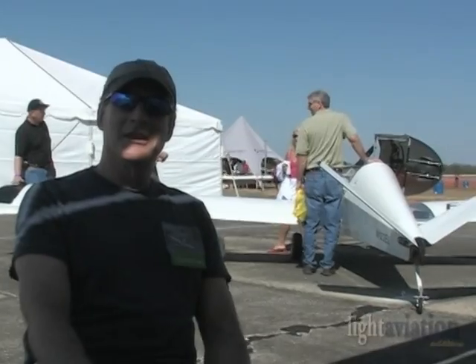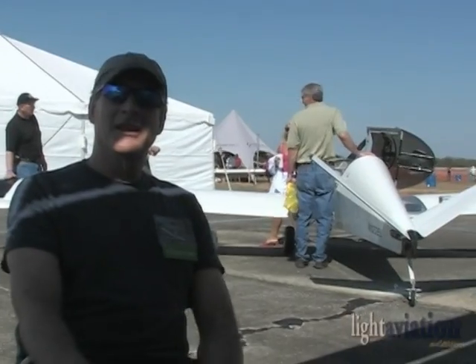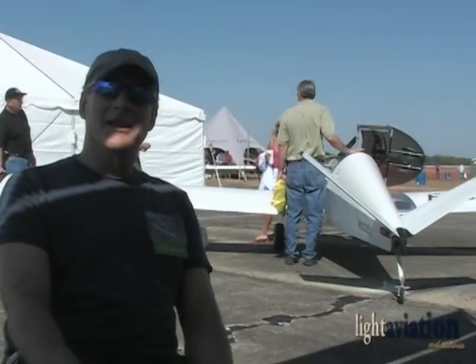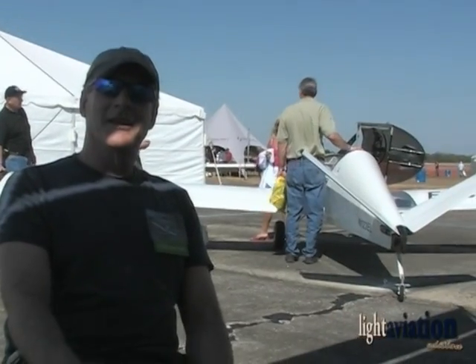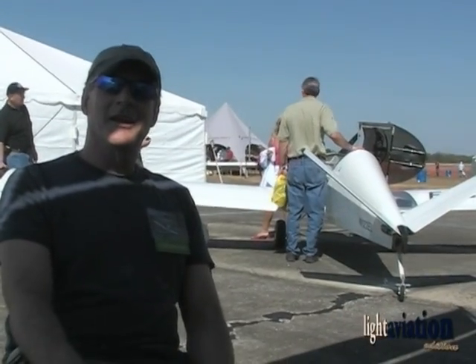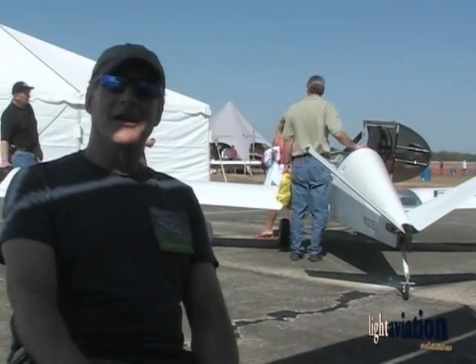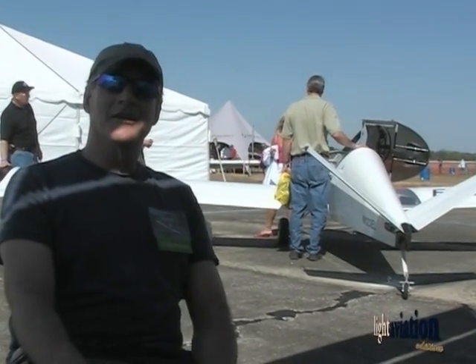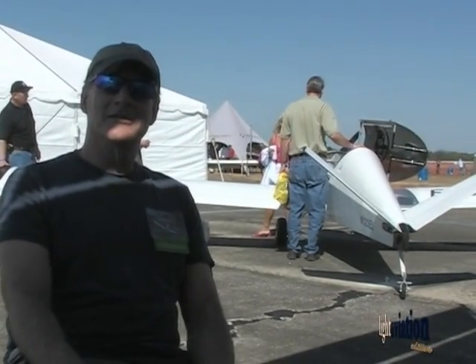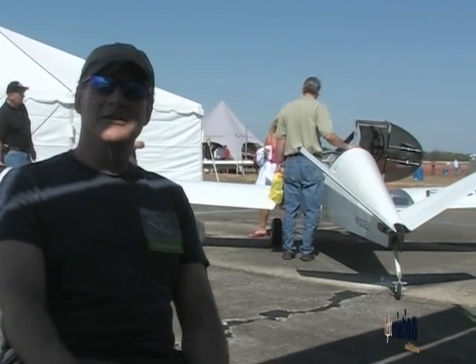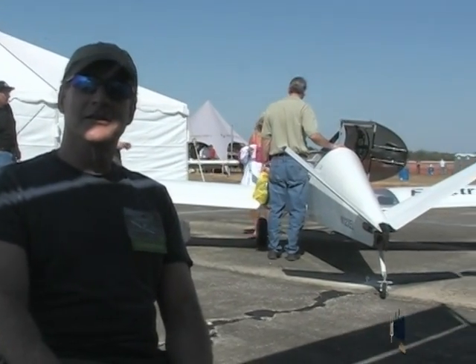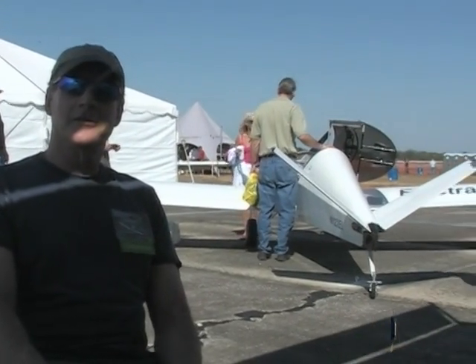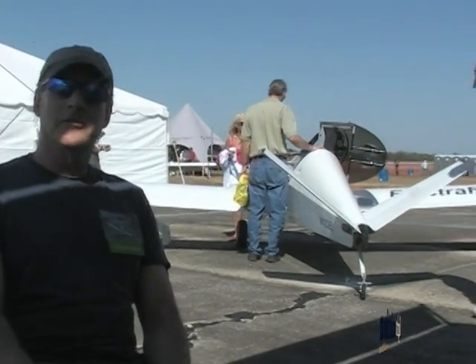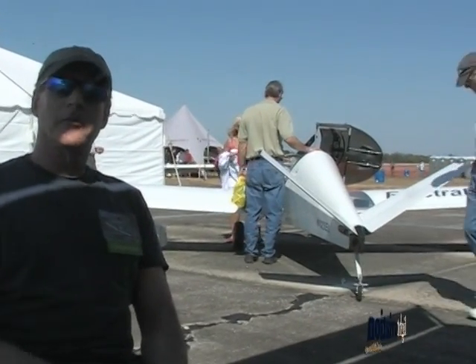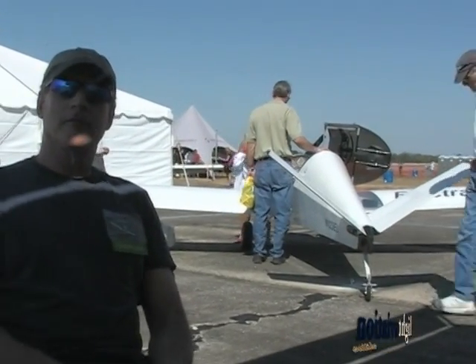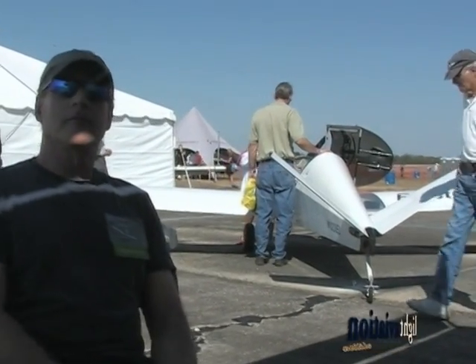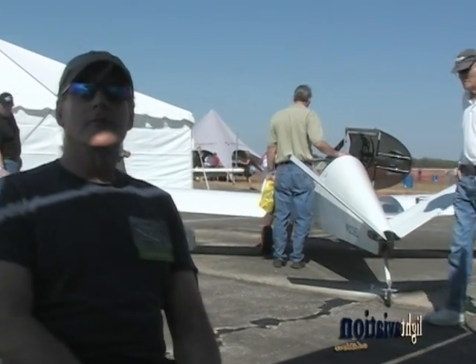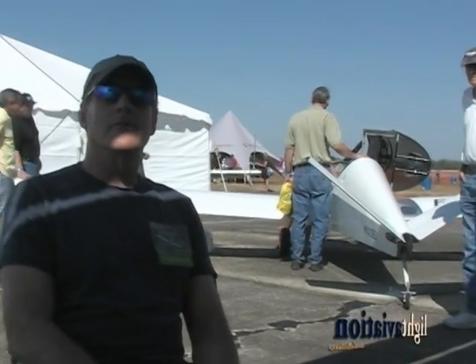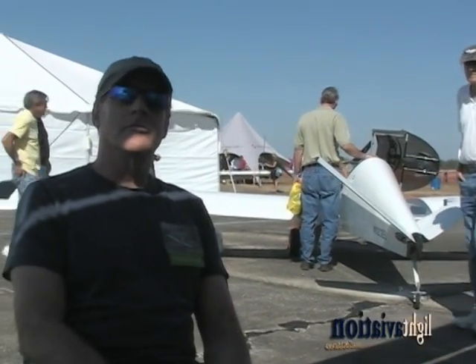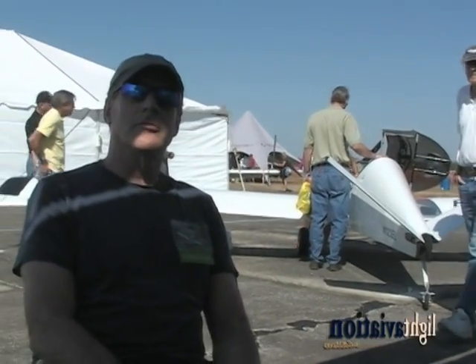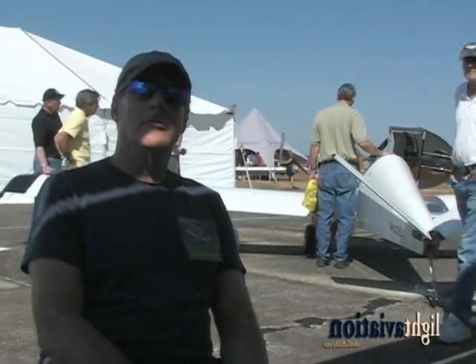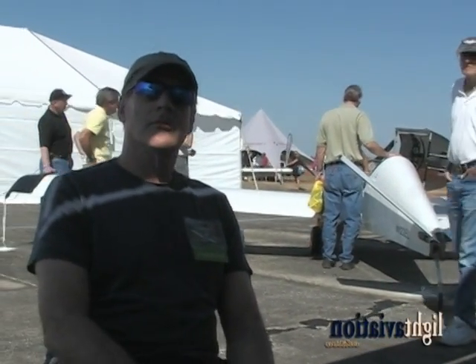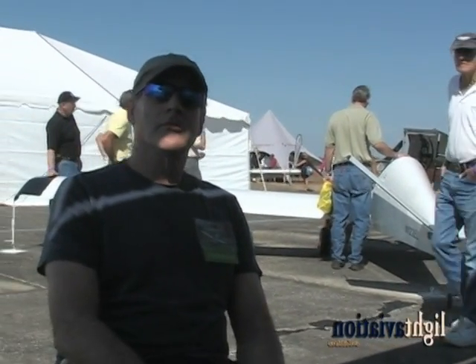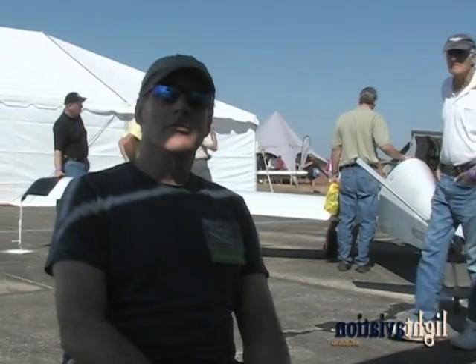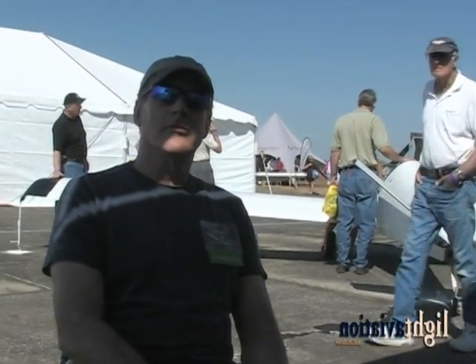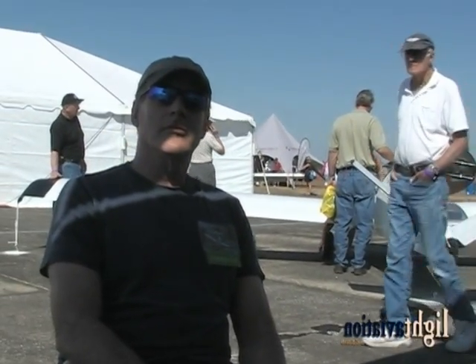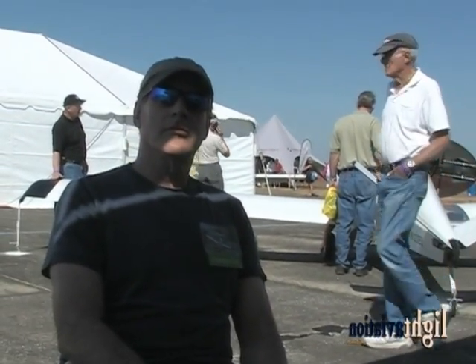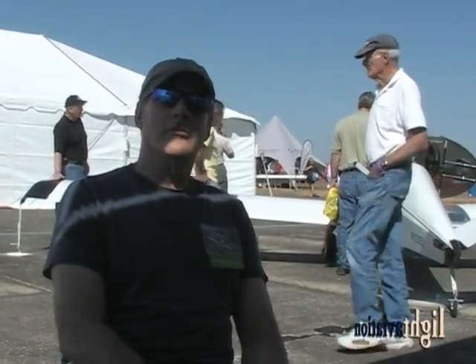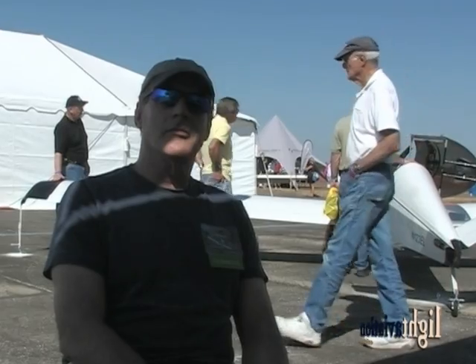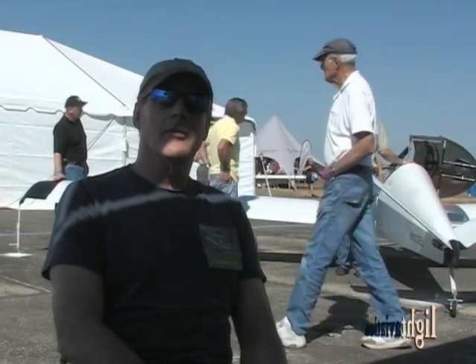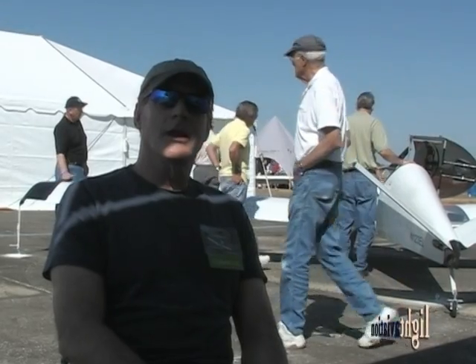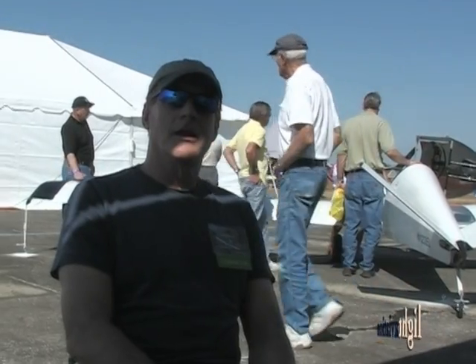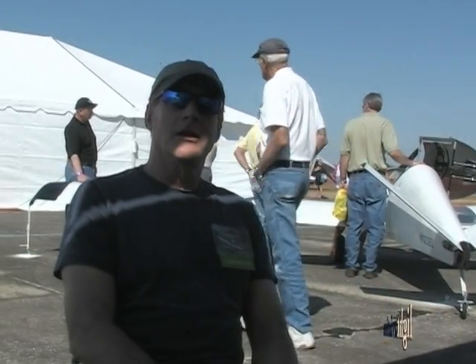Here we have Randall, he's with the Electric Flyer. It's here in the background. Randall, tell me a little bit about what you got going on here.